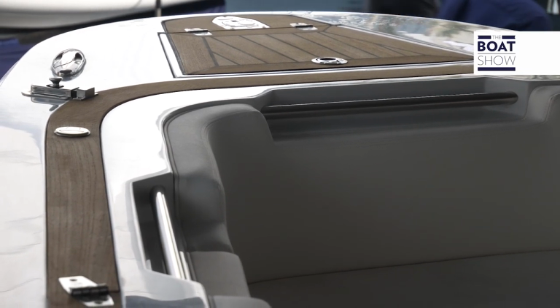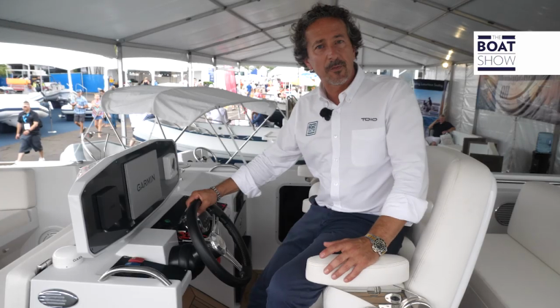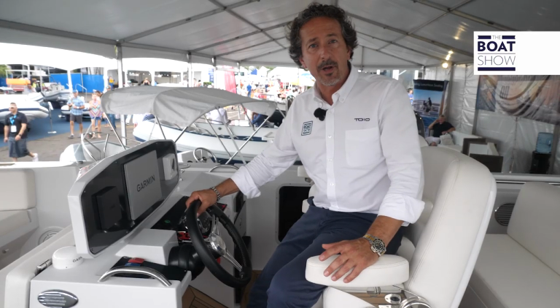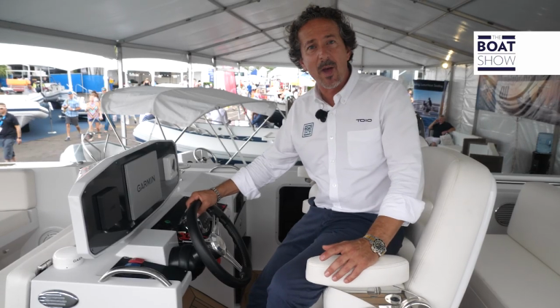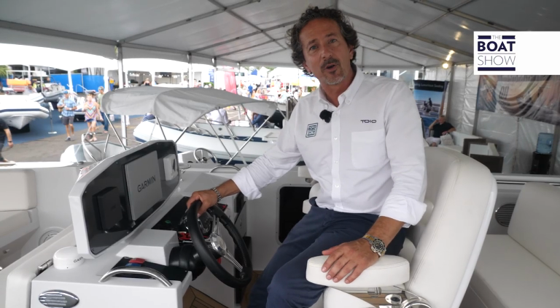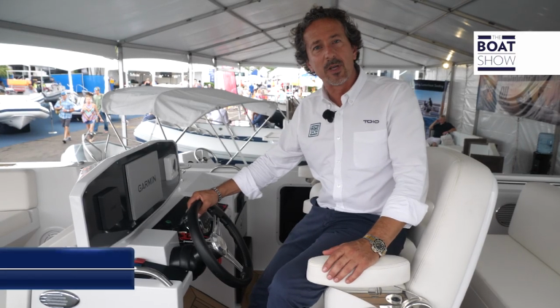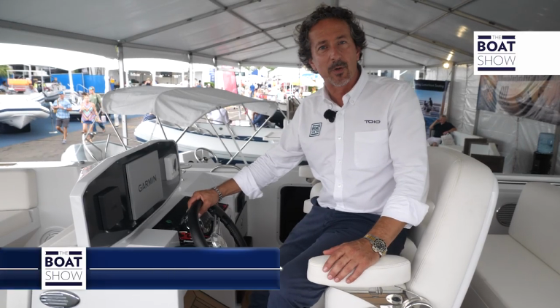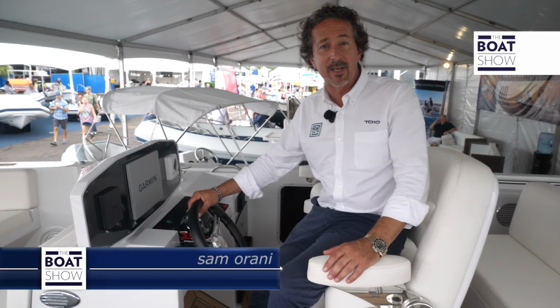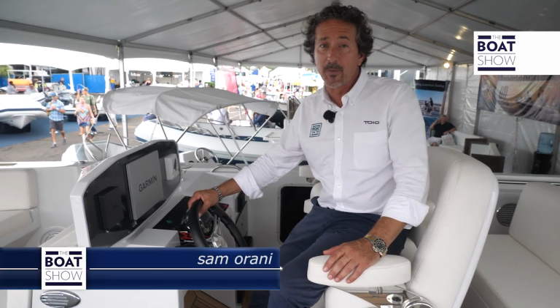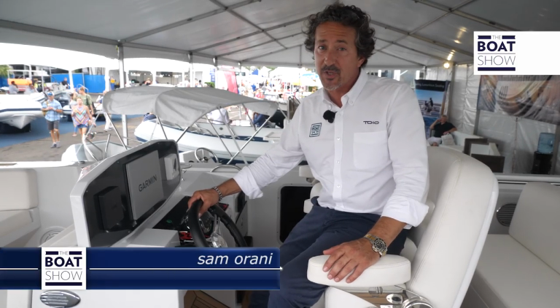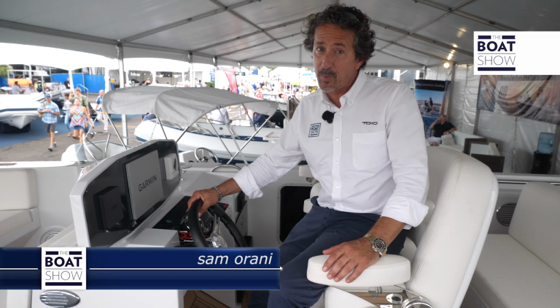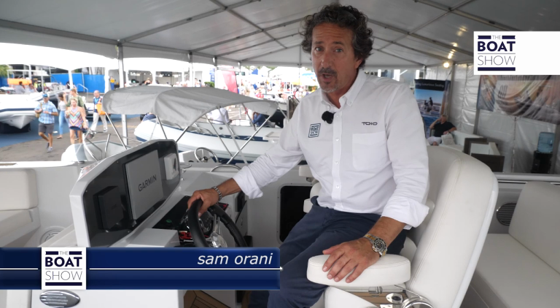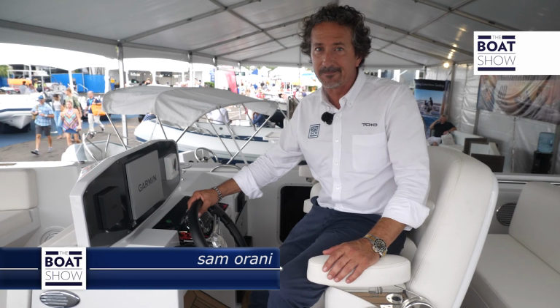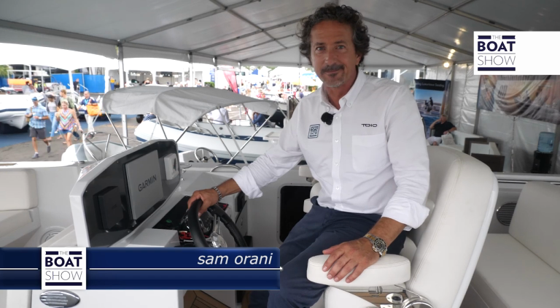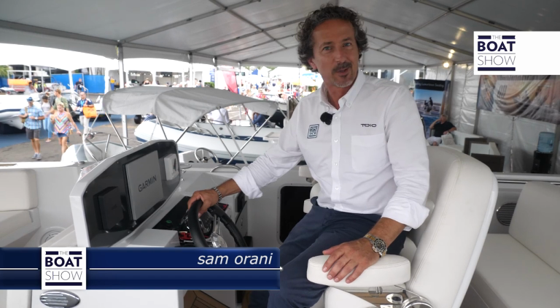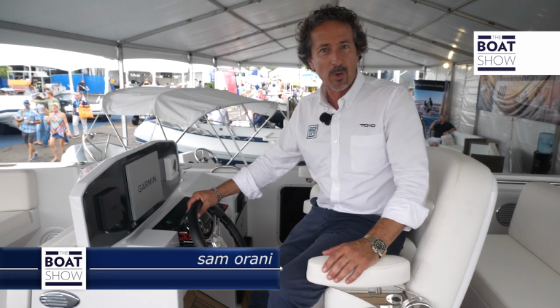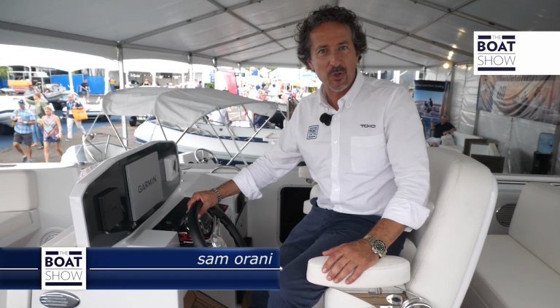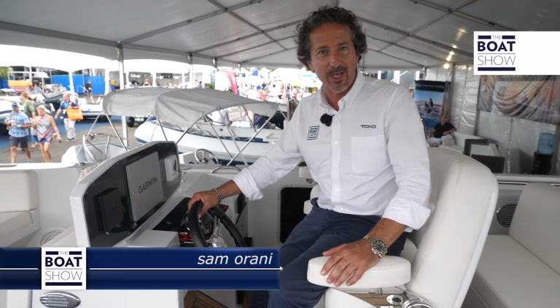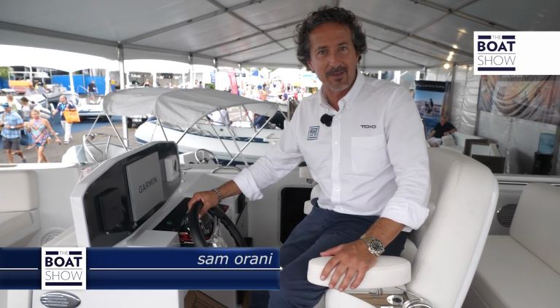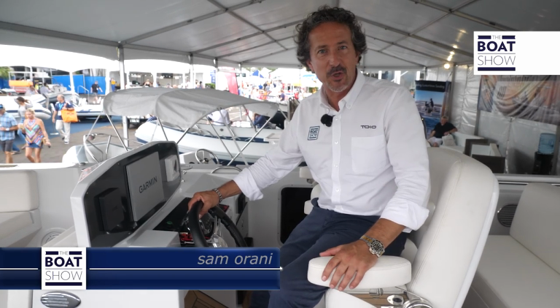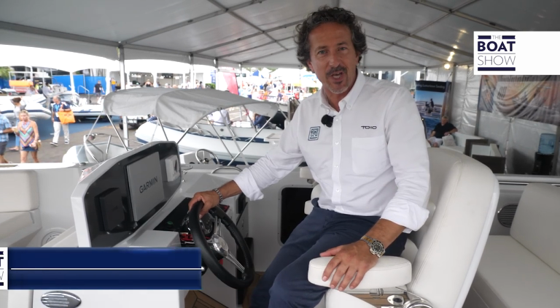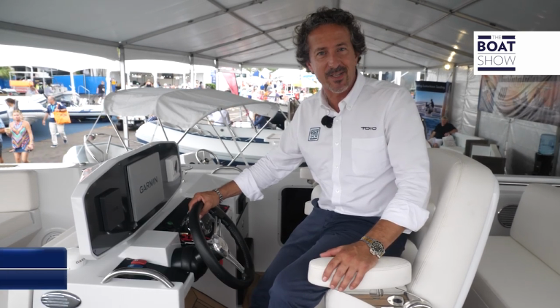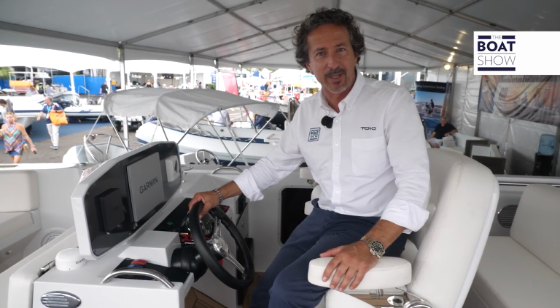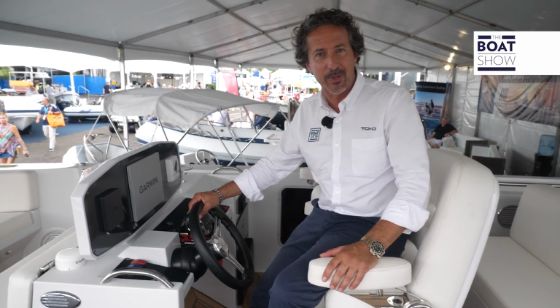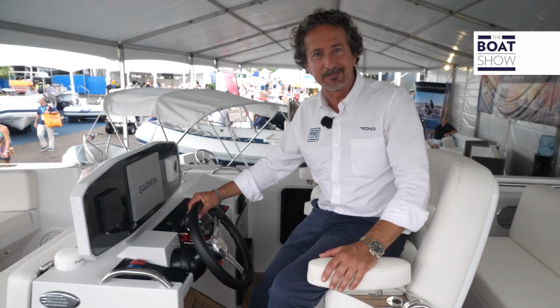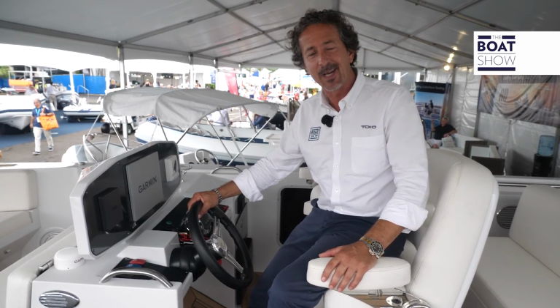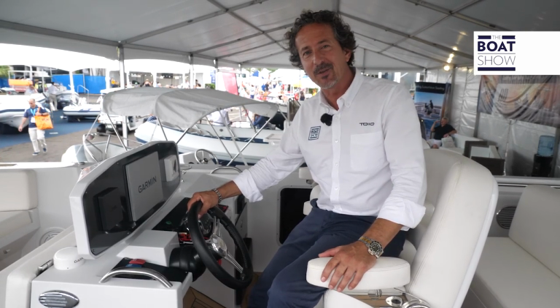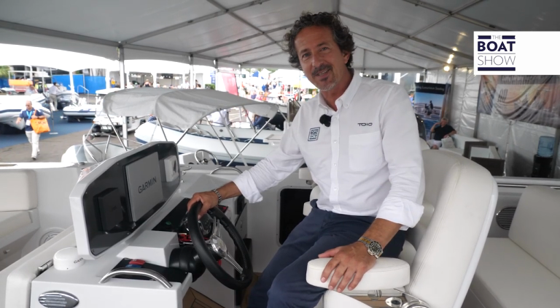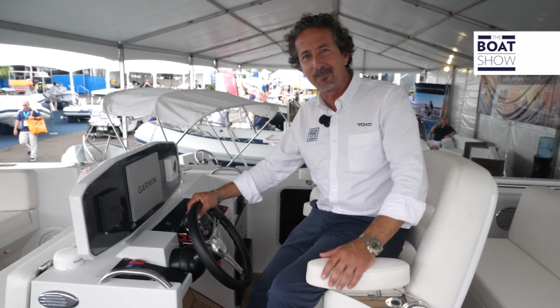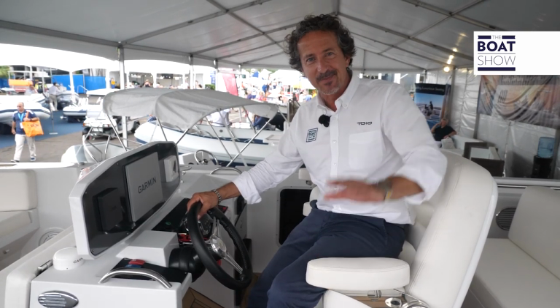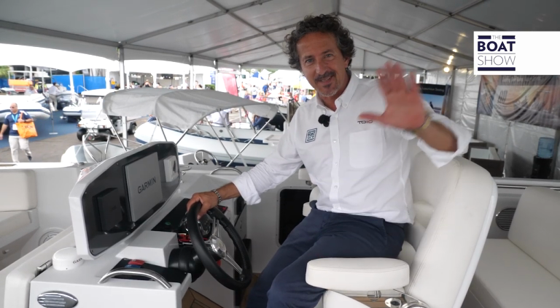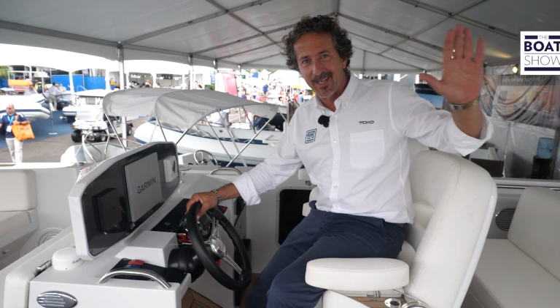So if you're out in the market looking for a tender for that super yacht, you should check out this new Chase 23. Until next time, see ya.